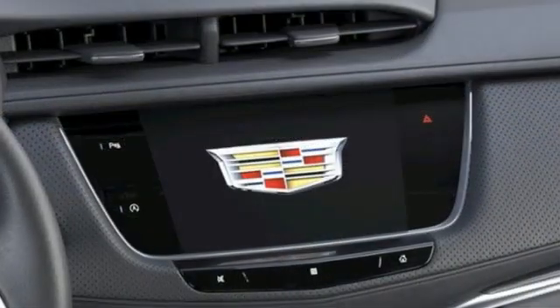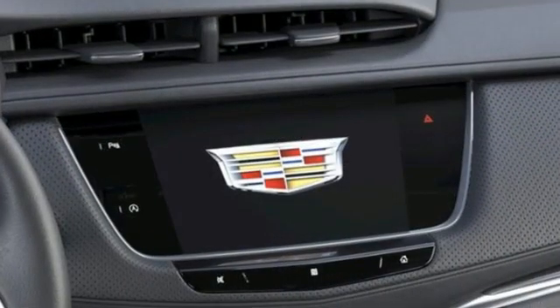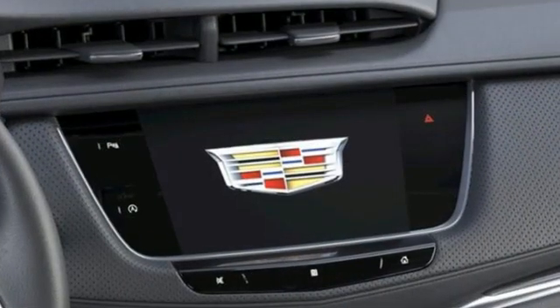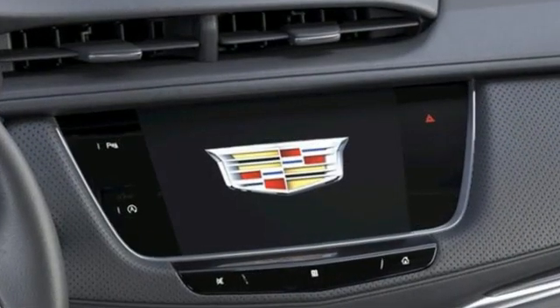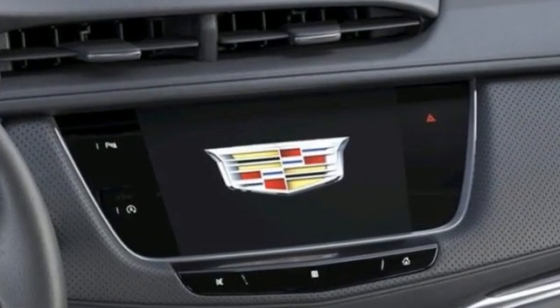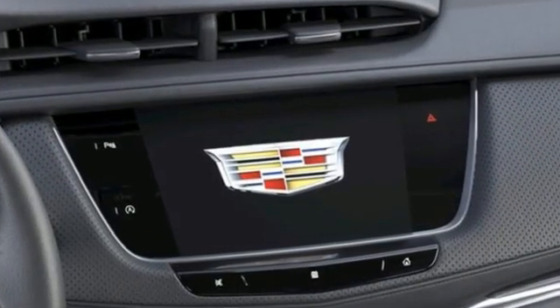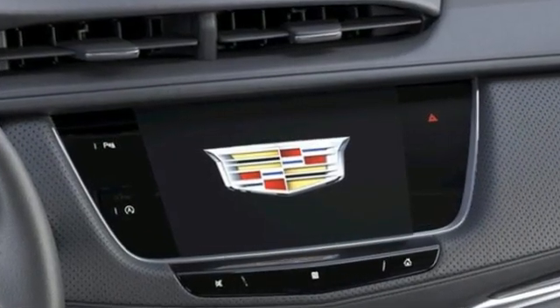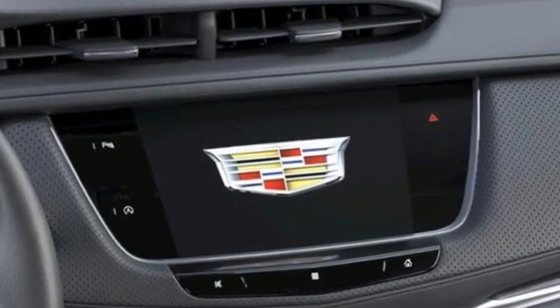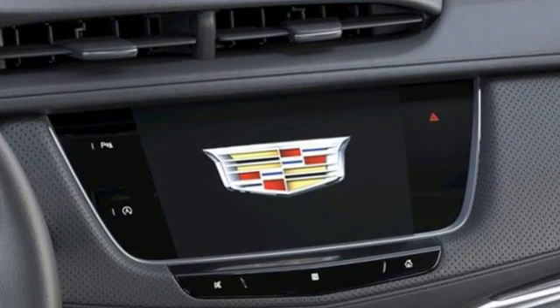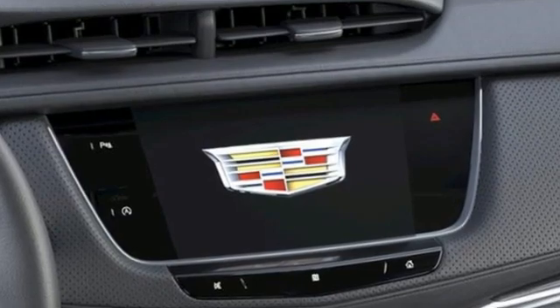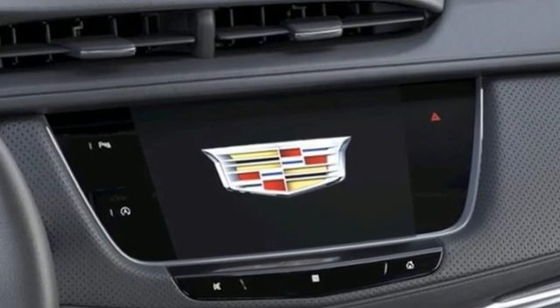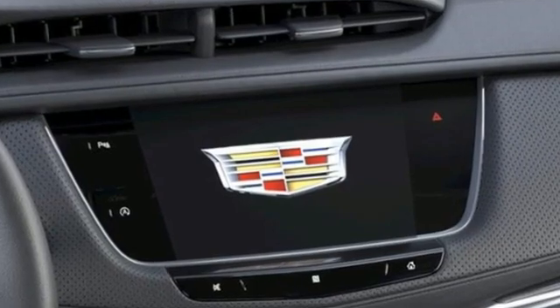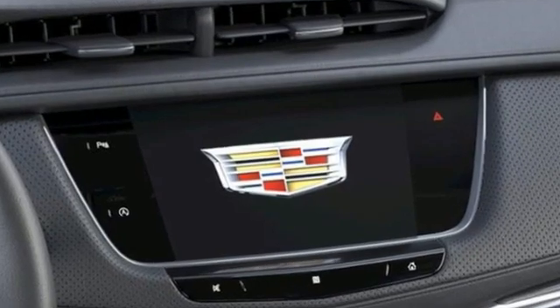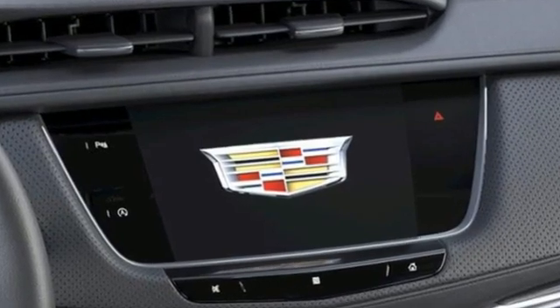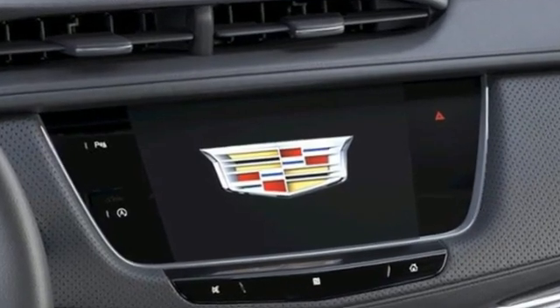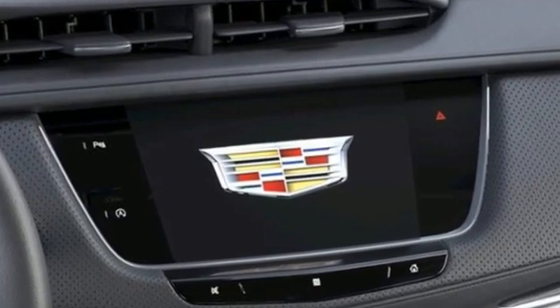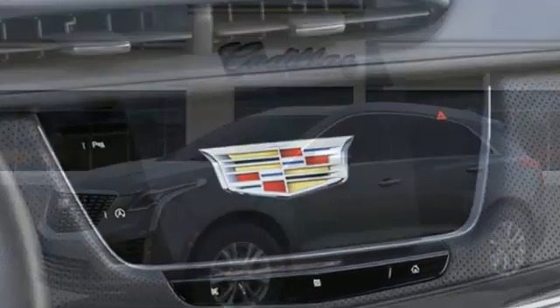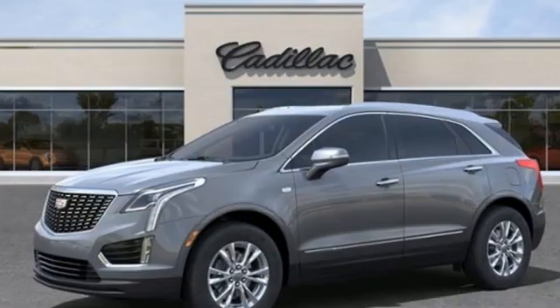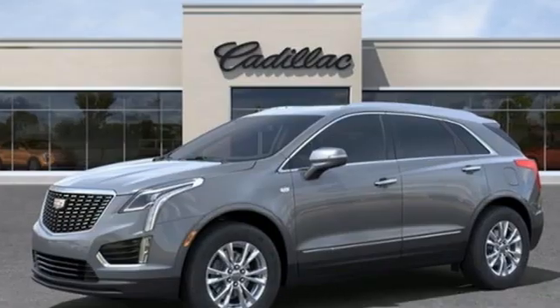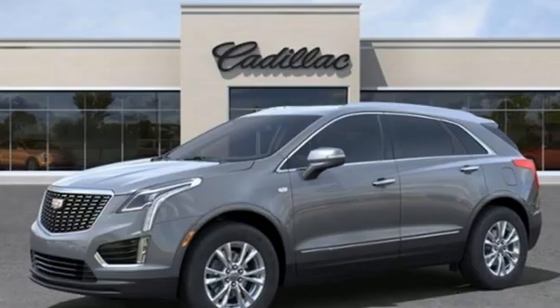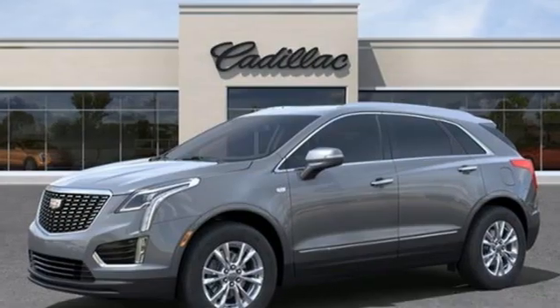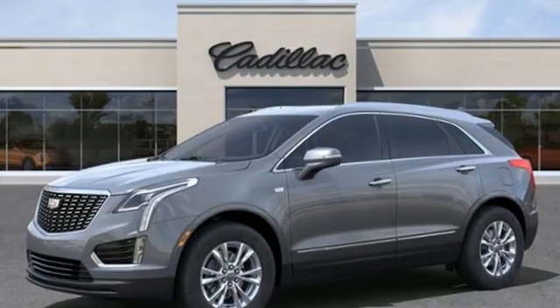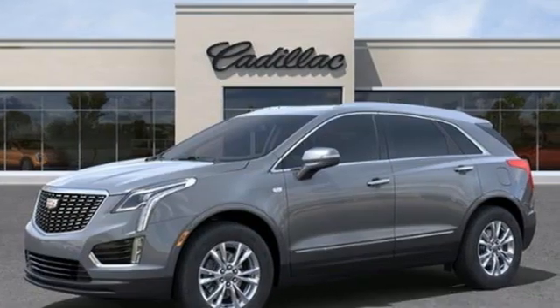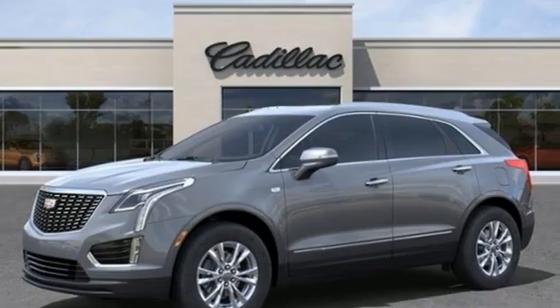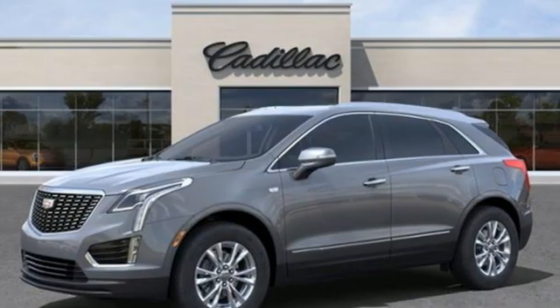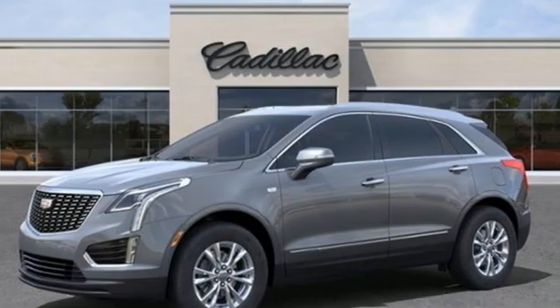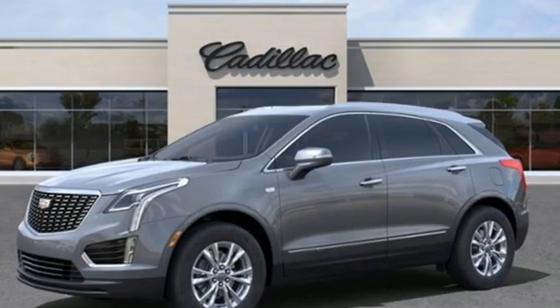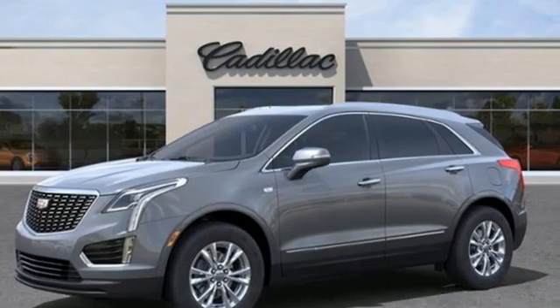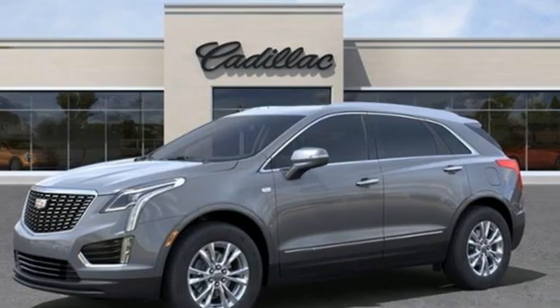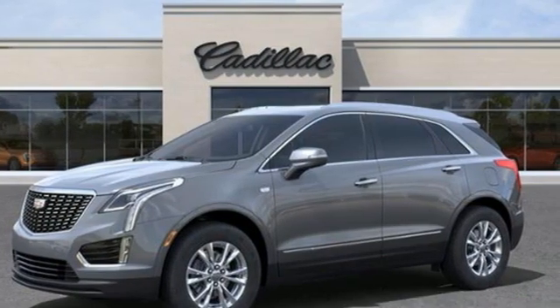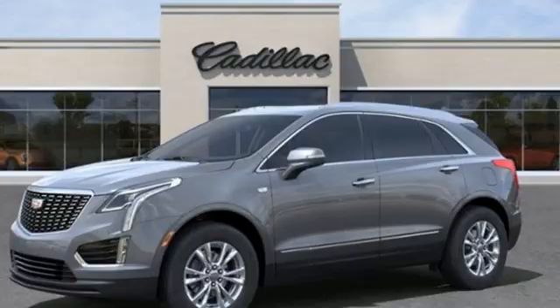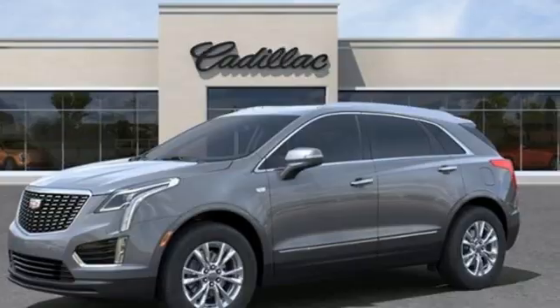Cadillac embodies a passion for performance, craftsmanship, and innovation. You need to drive it to believe it. See it for yourself today.